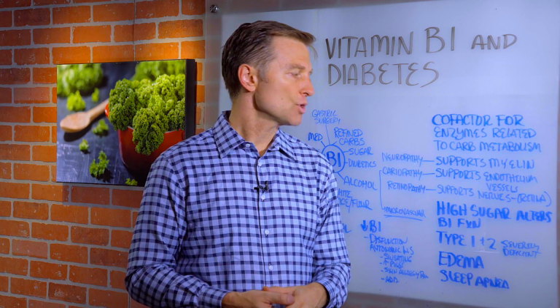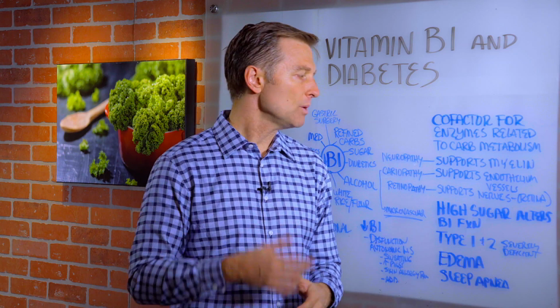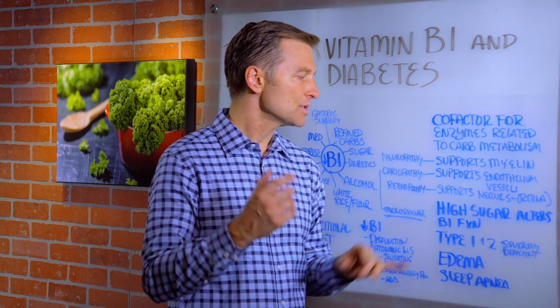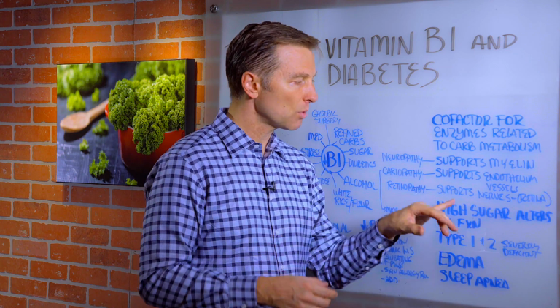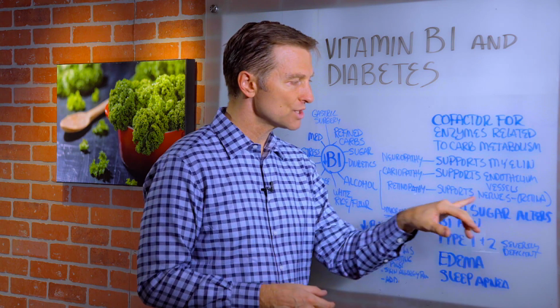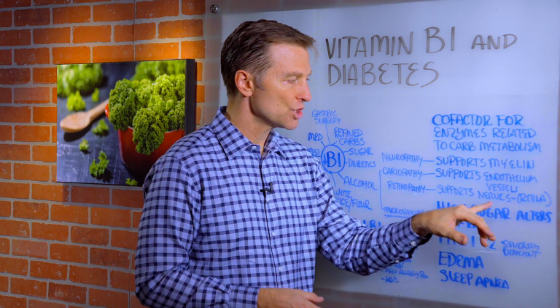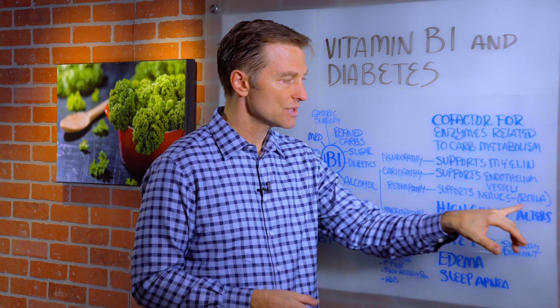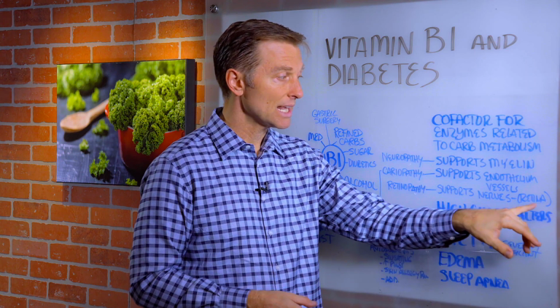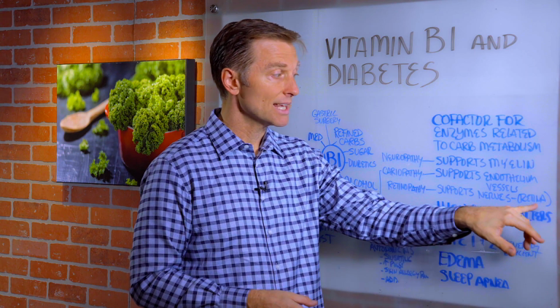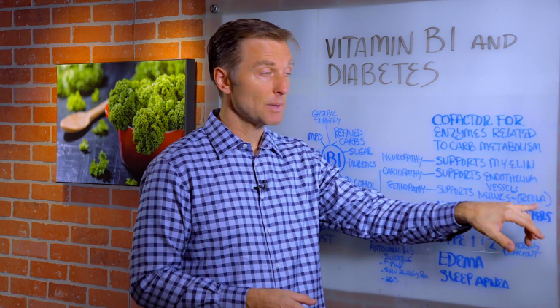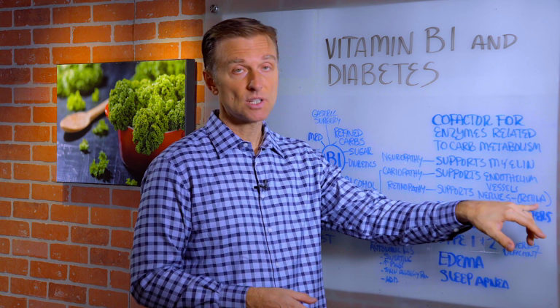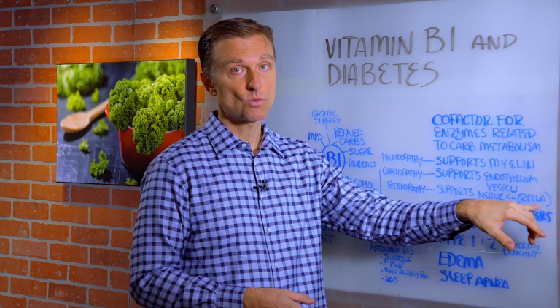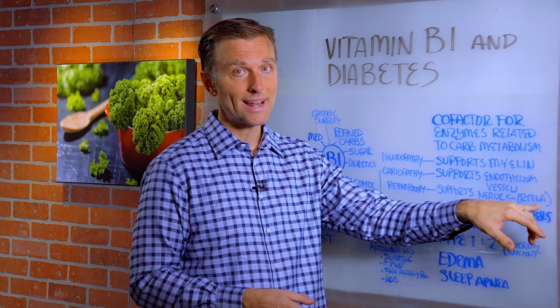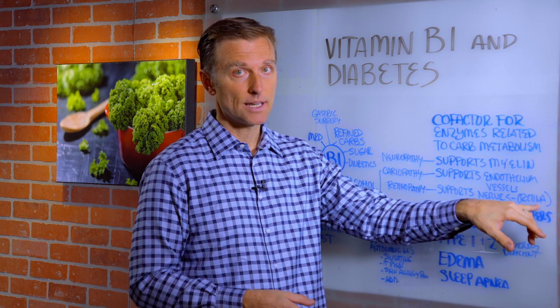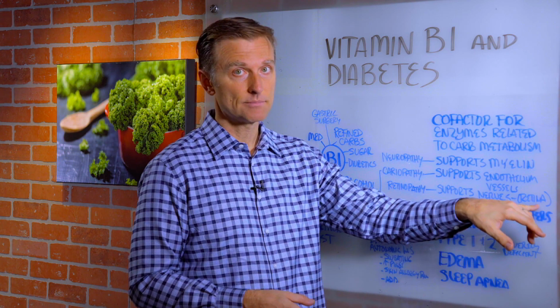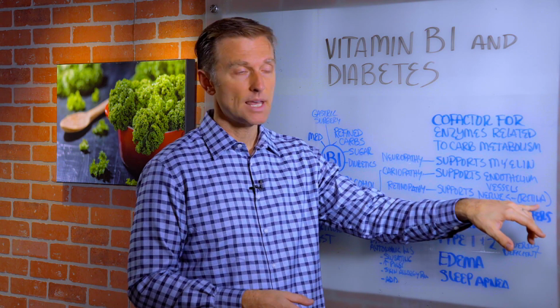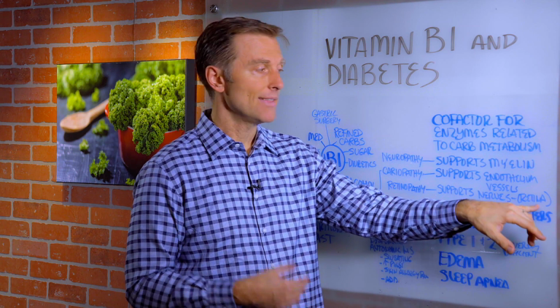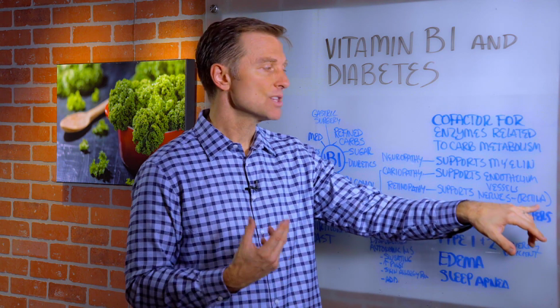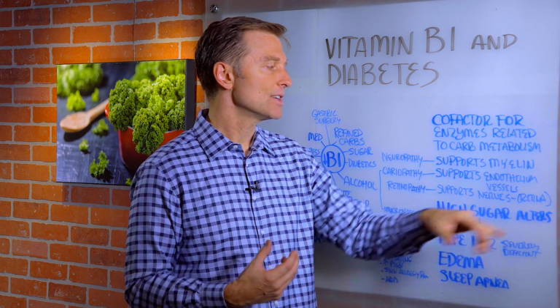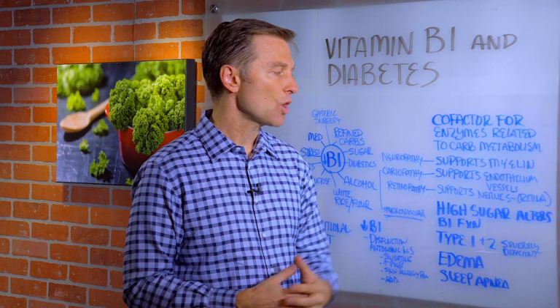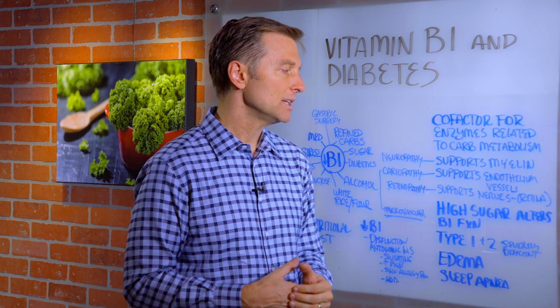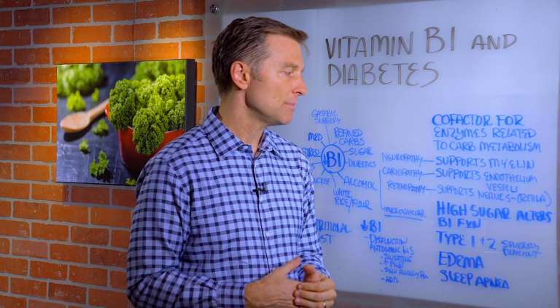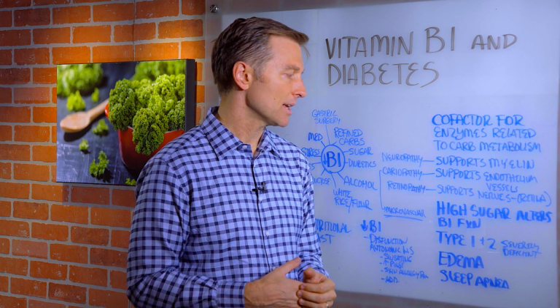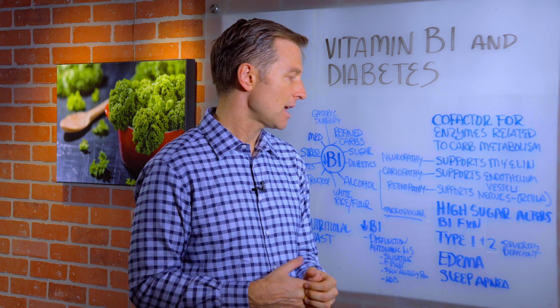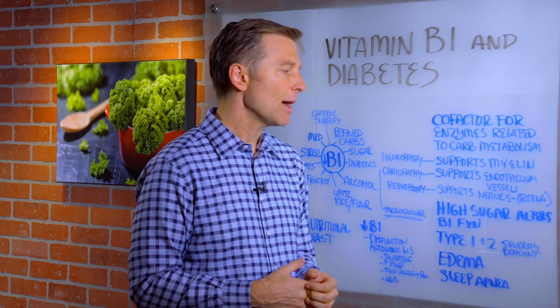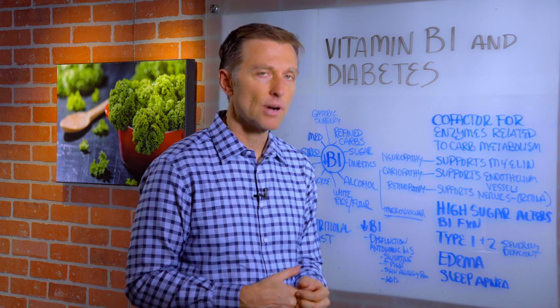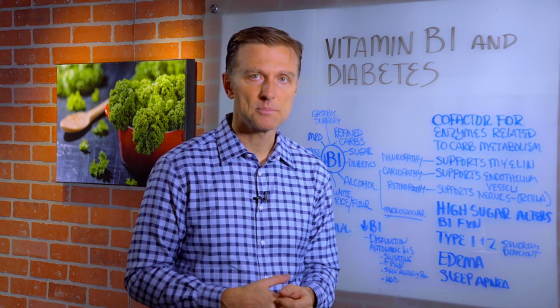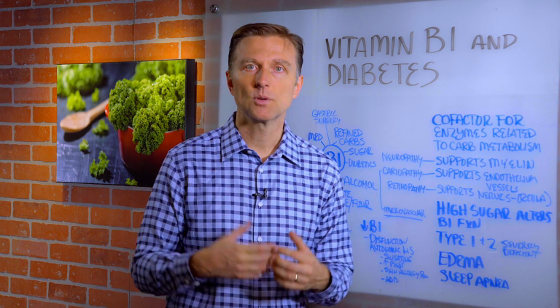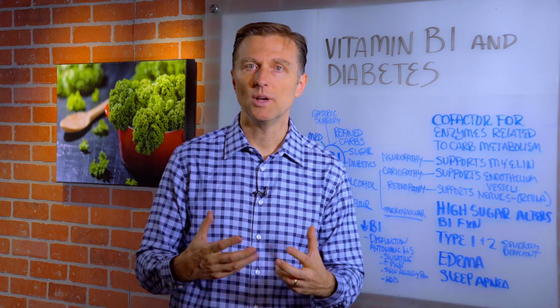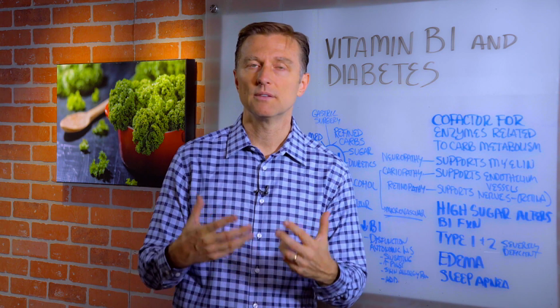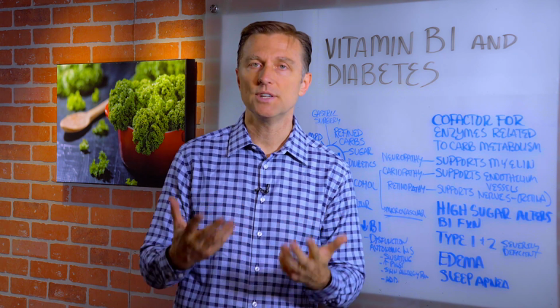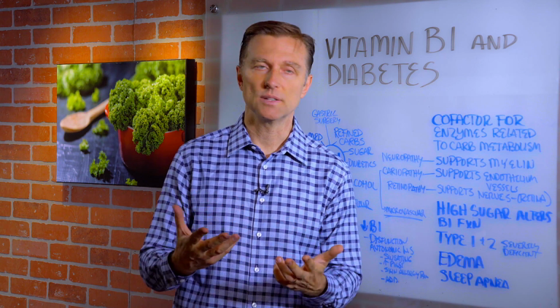B1 supports the nerves in the eye, especially the retina. That is why so many diabetics have problems with vision.